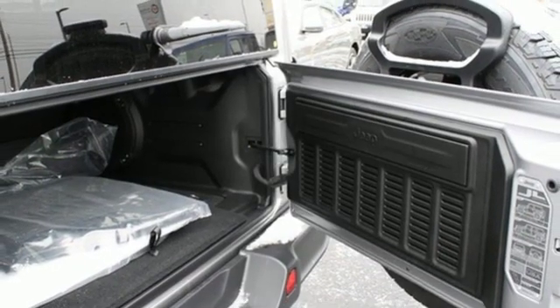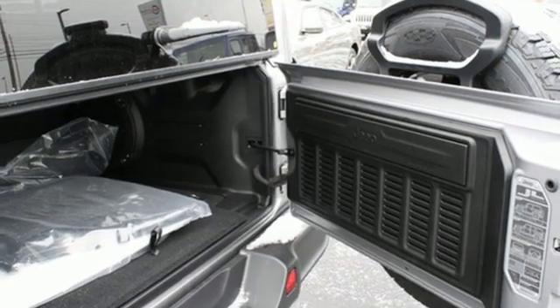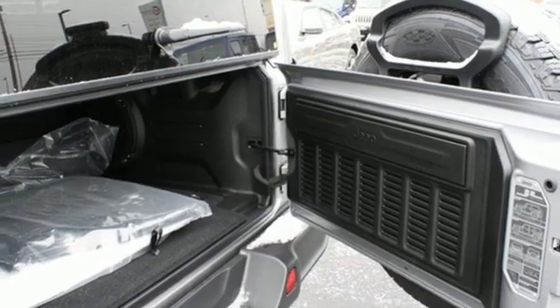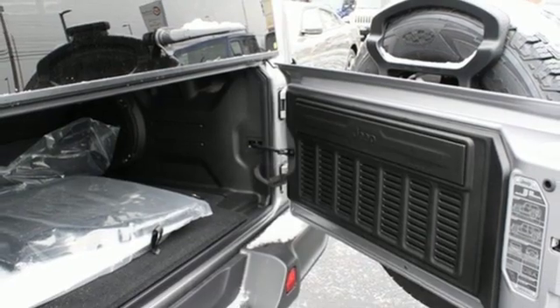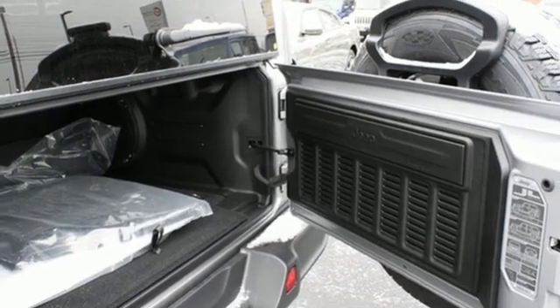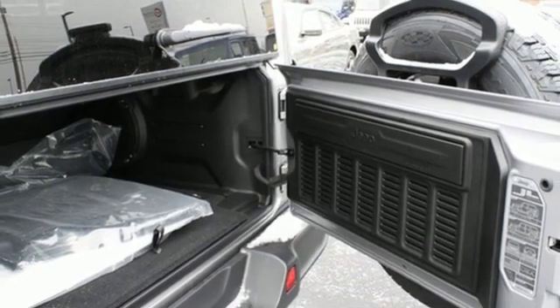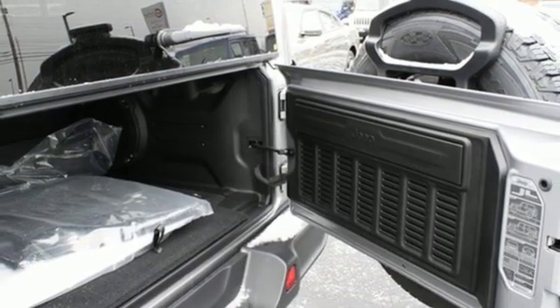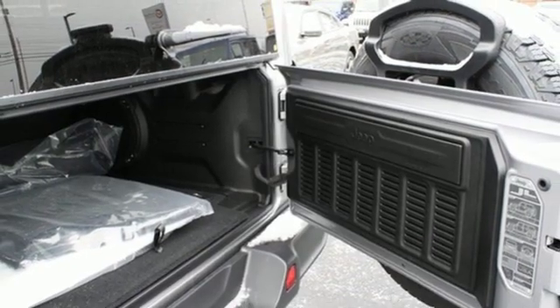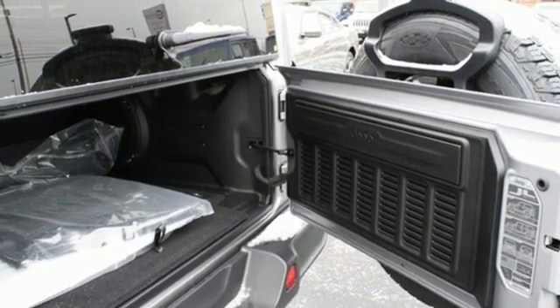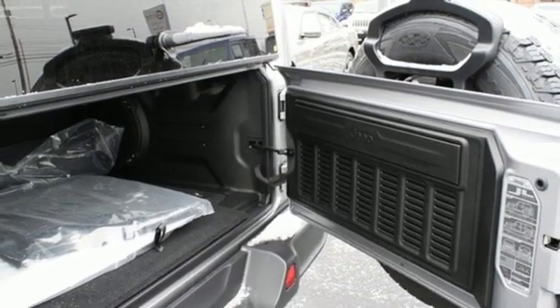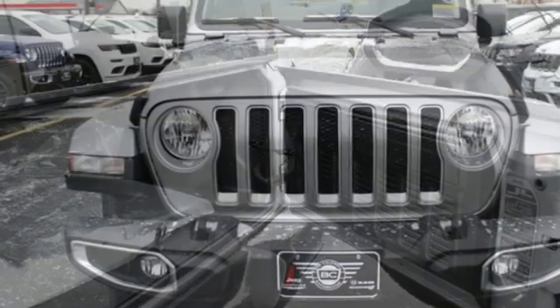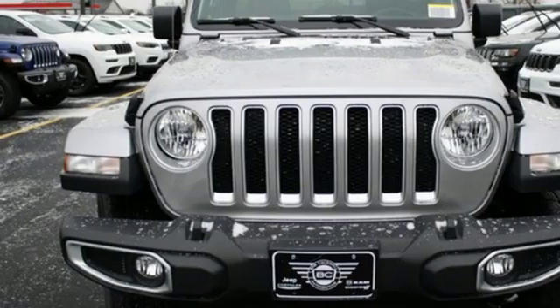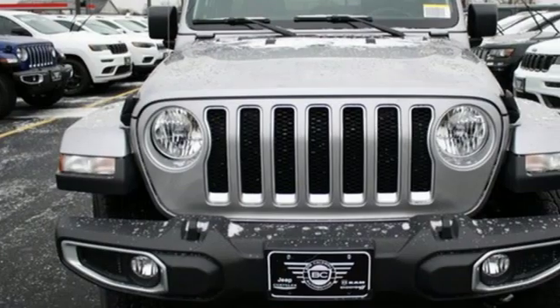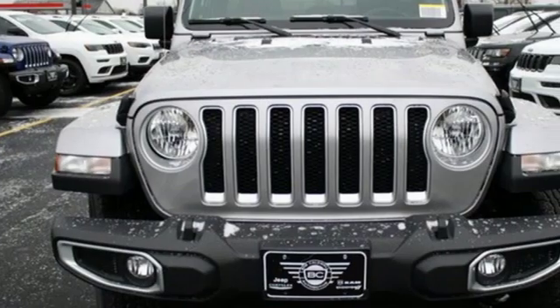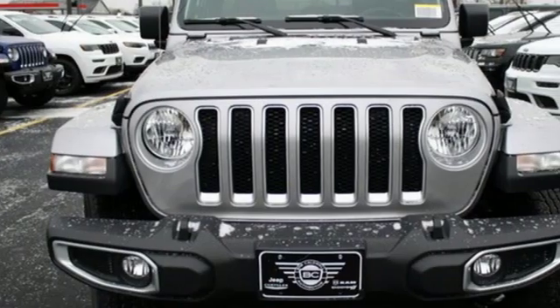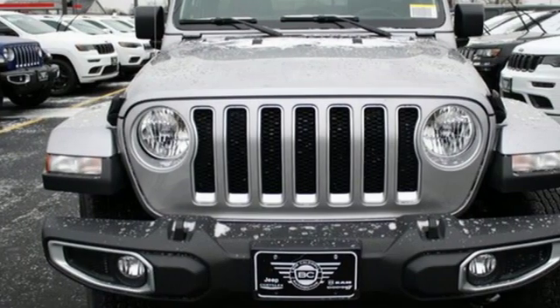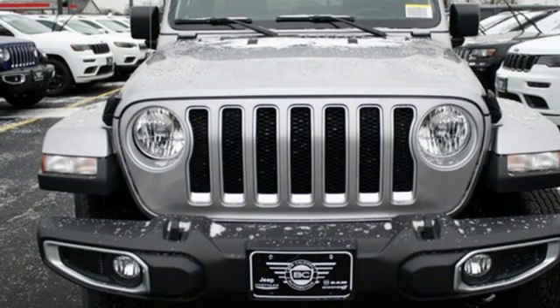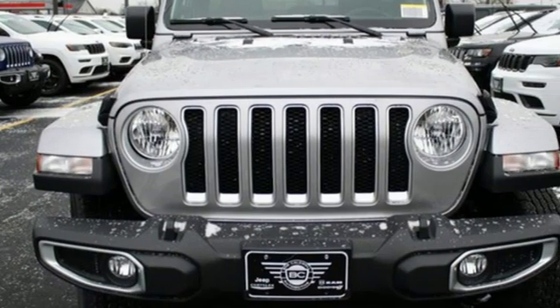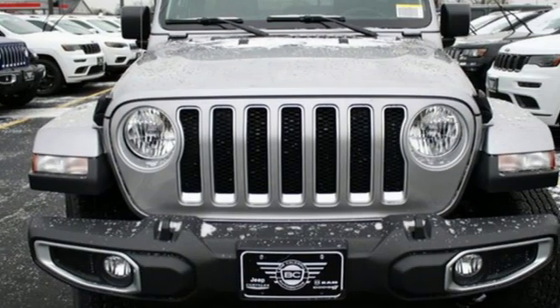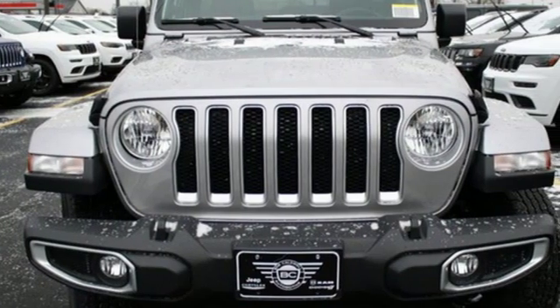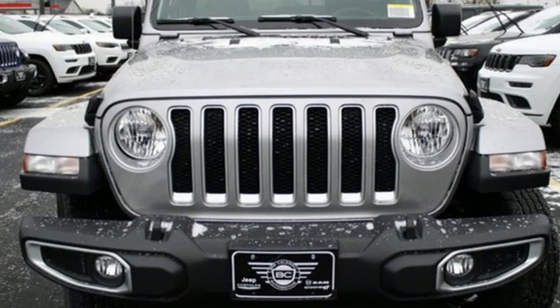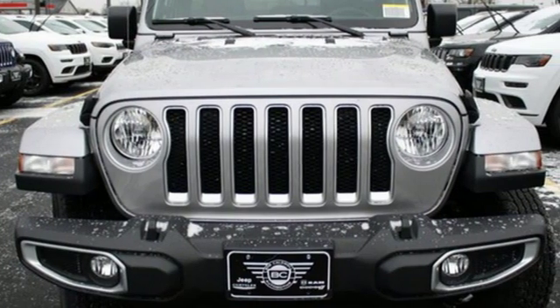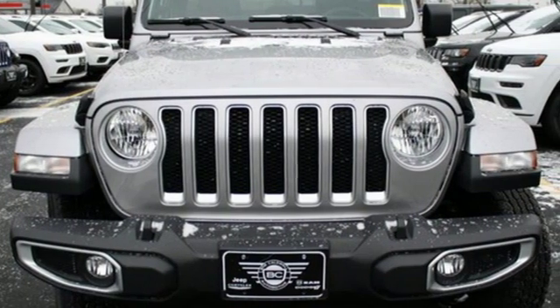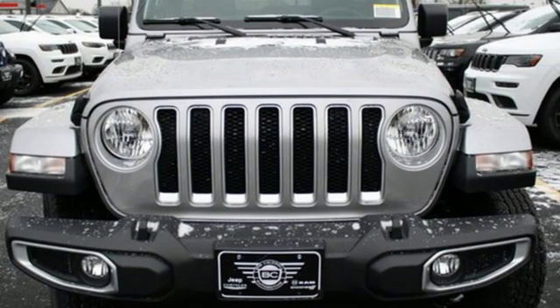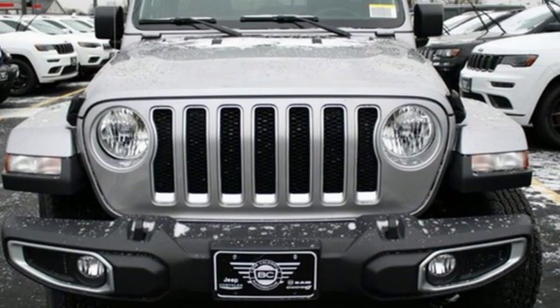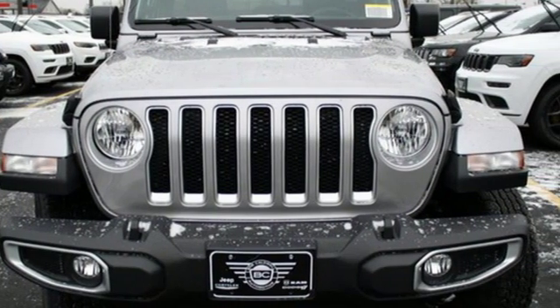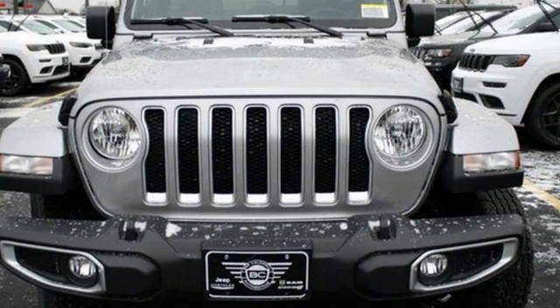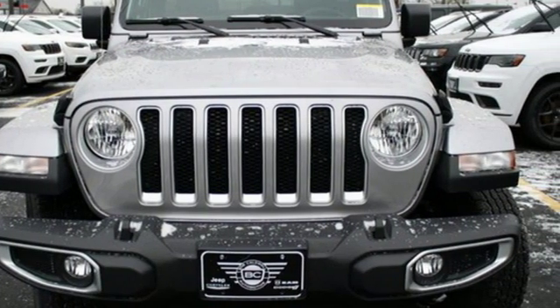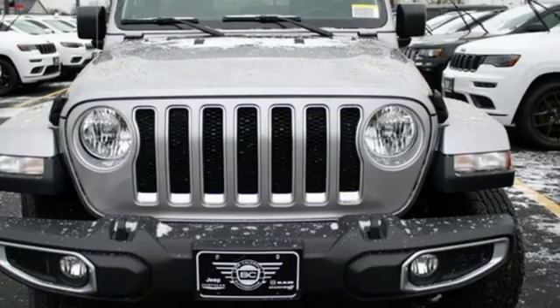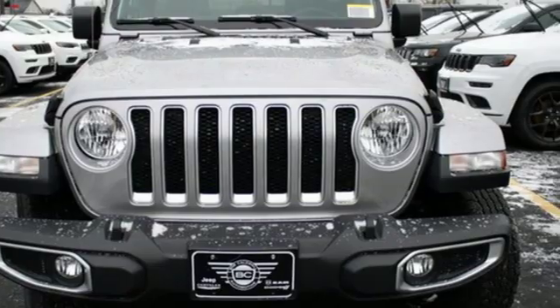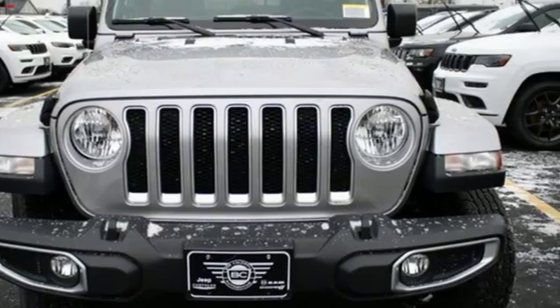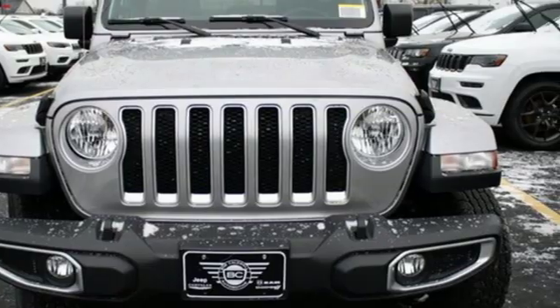Everywhere you want to go, anything you want to do, Jeep takes you there. Take it for a test drive today.